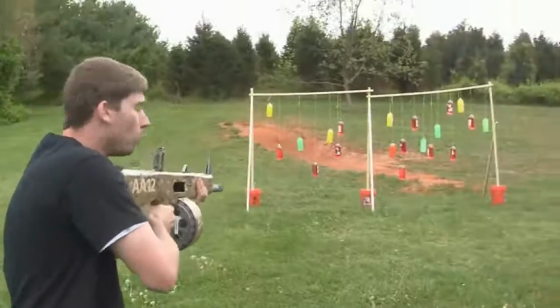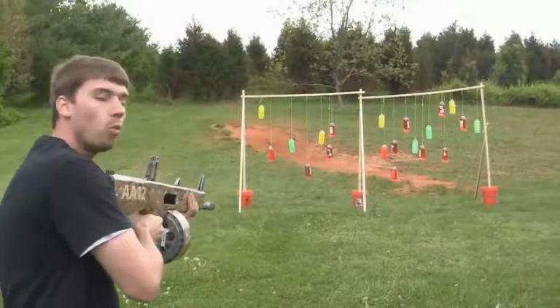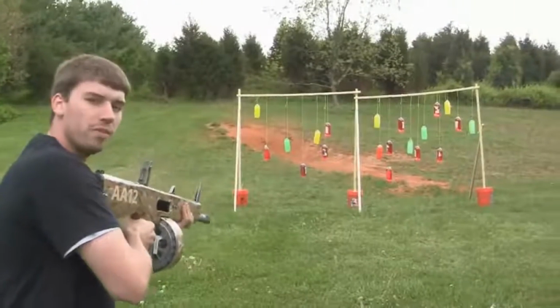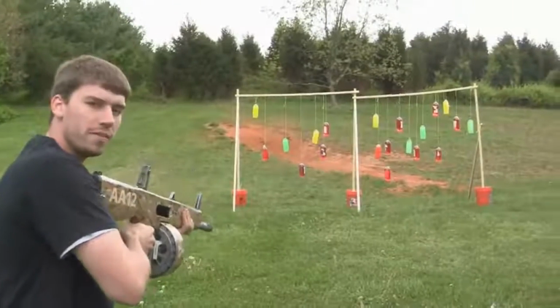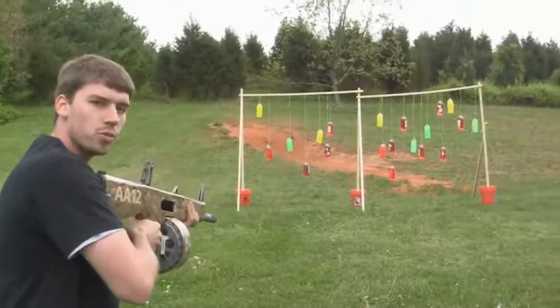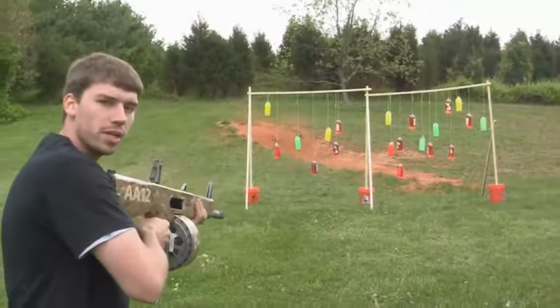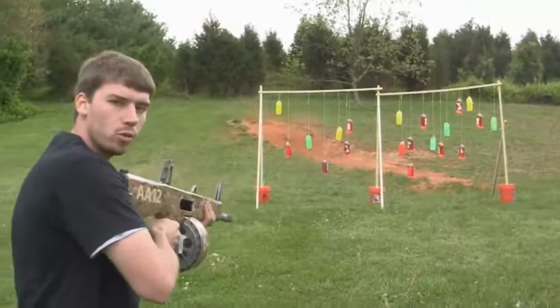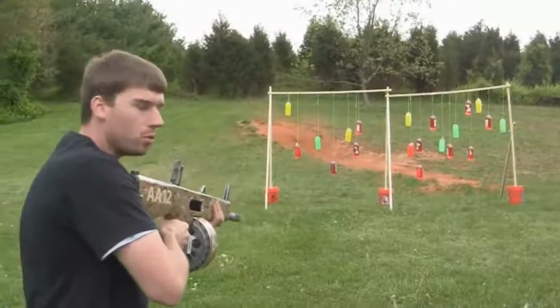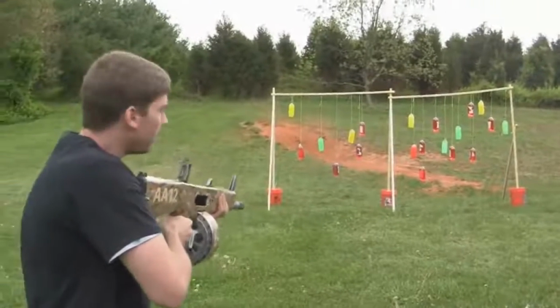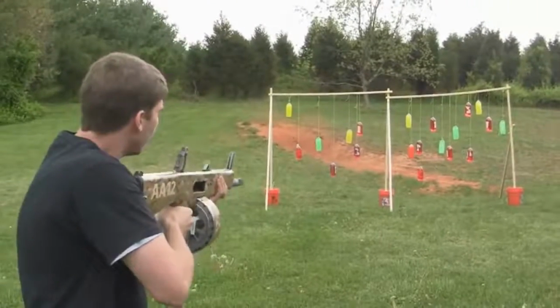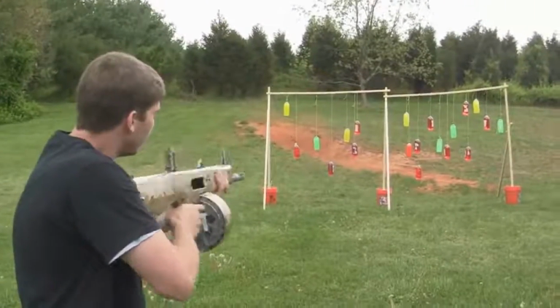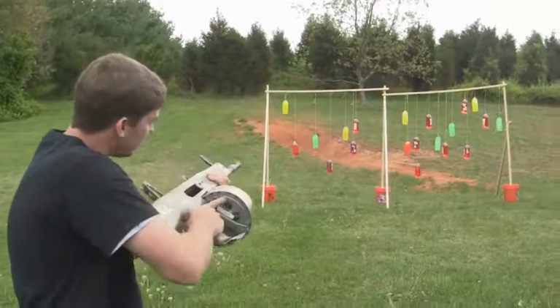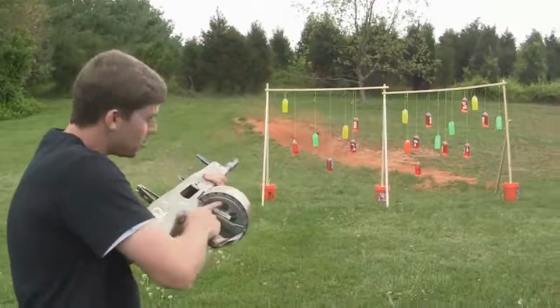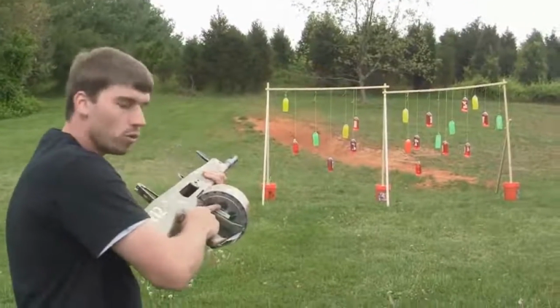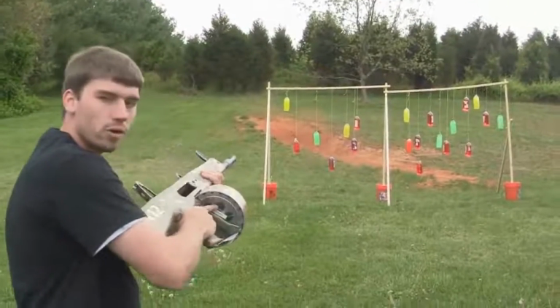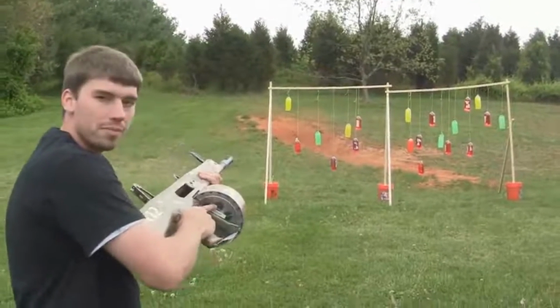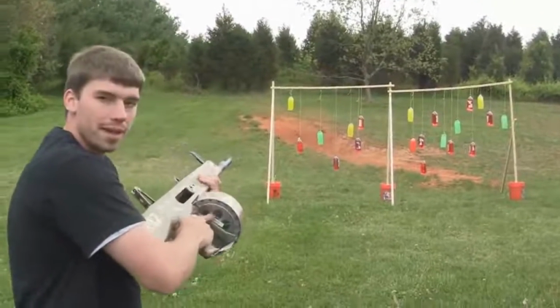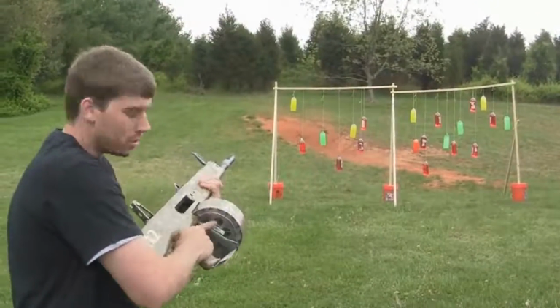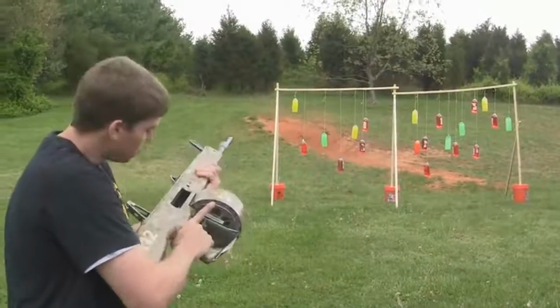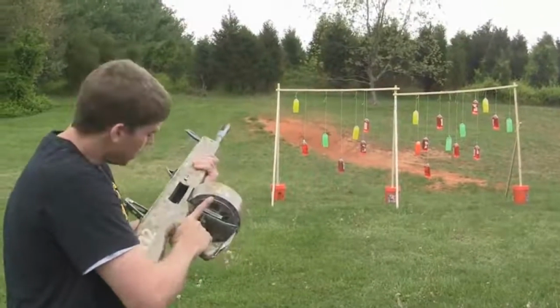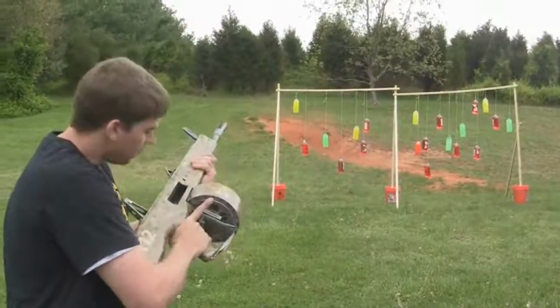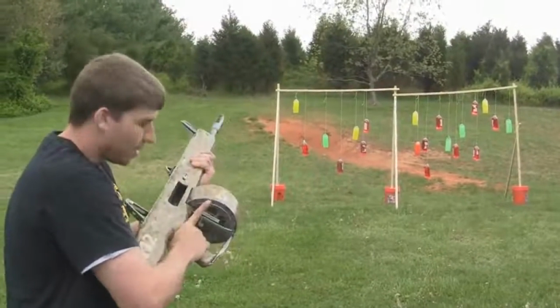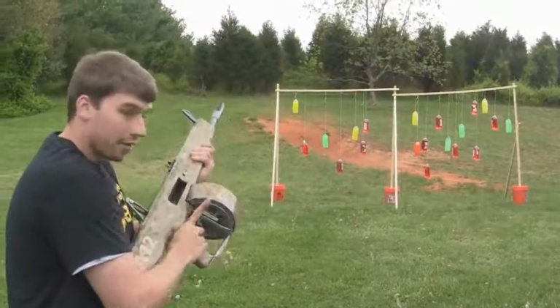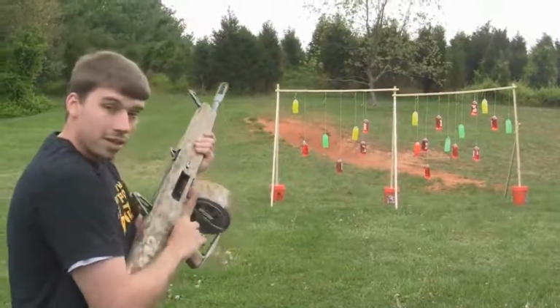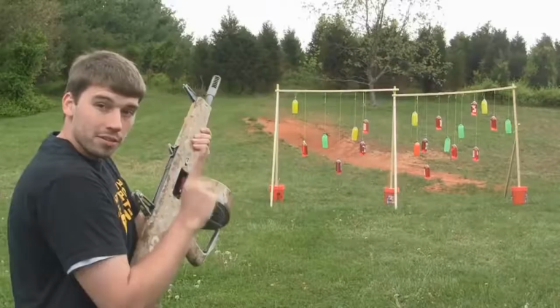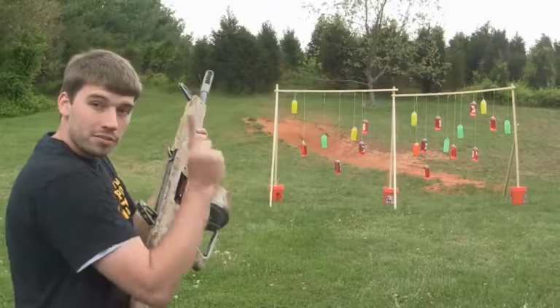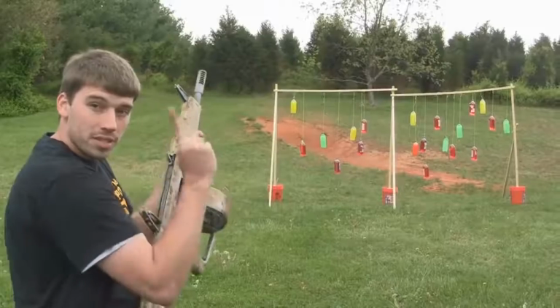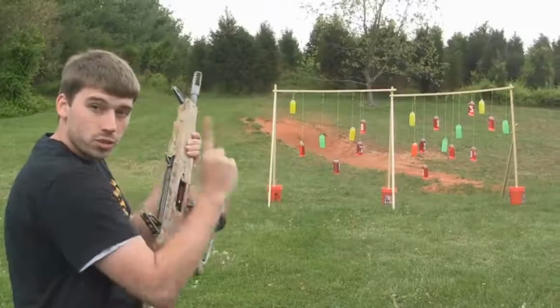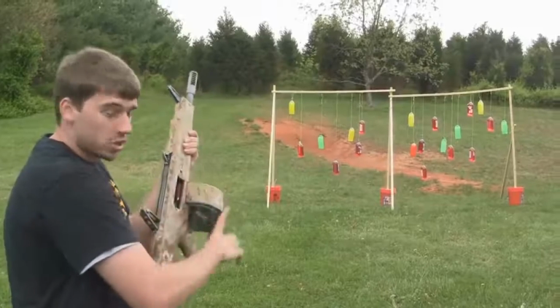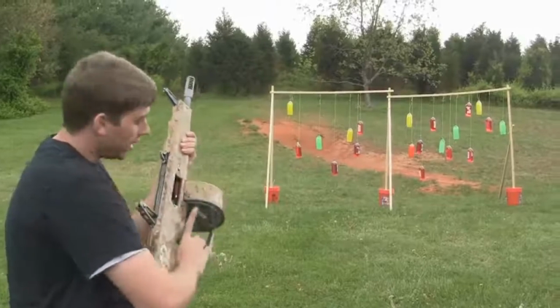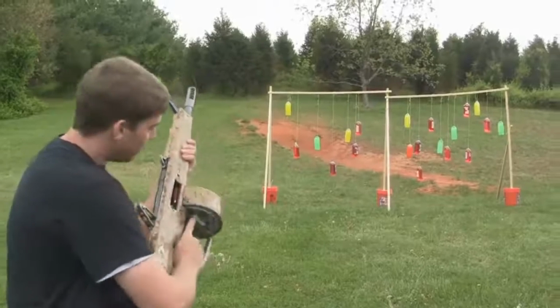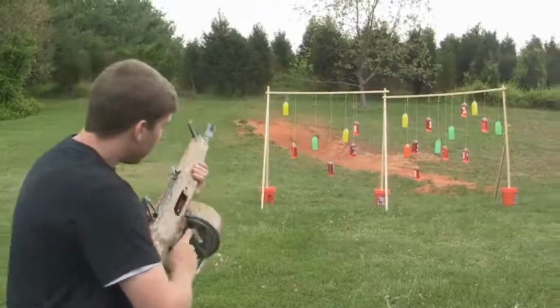One thing that's really cool — it's fully automatic, no select fire. This is your select fire.